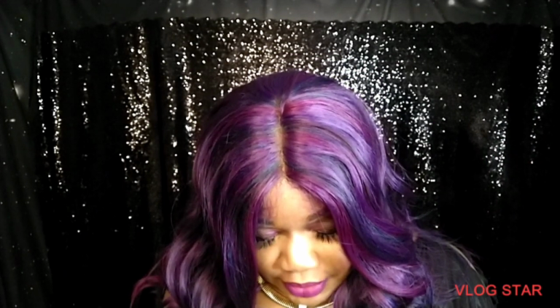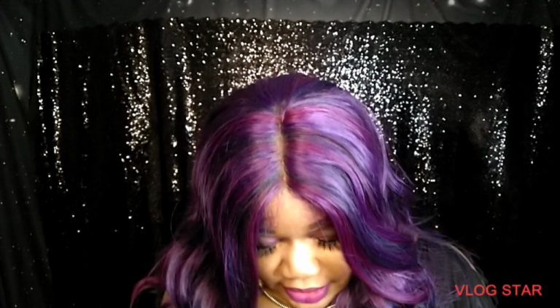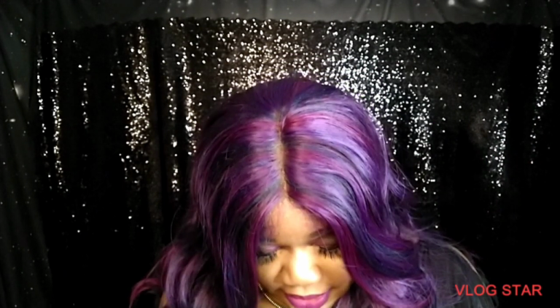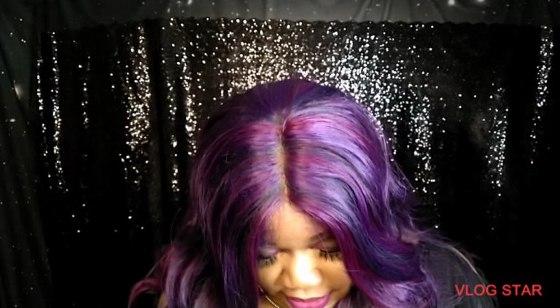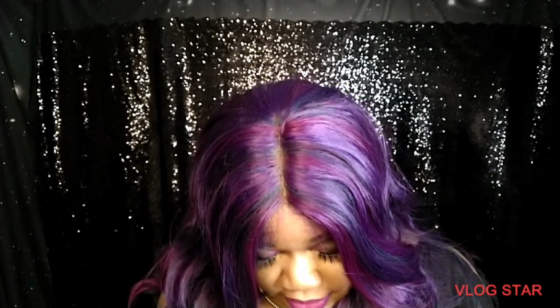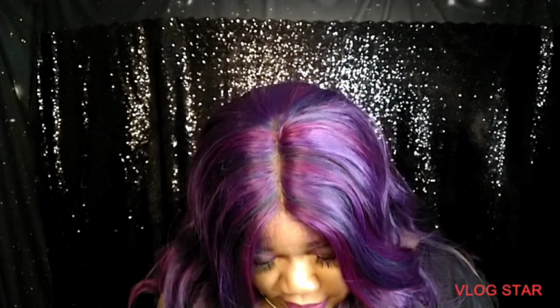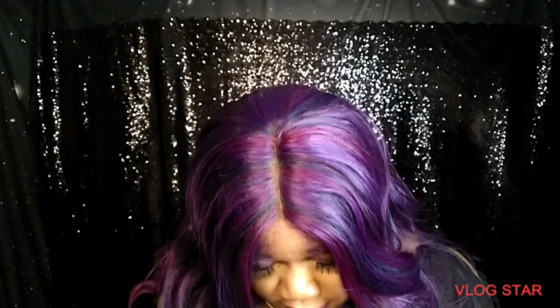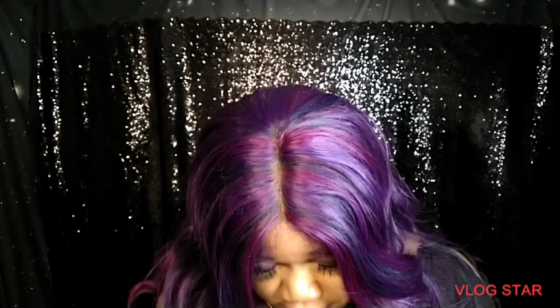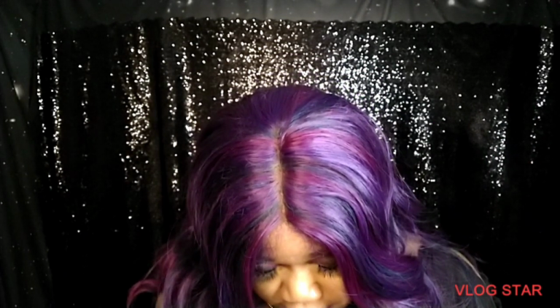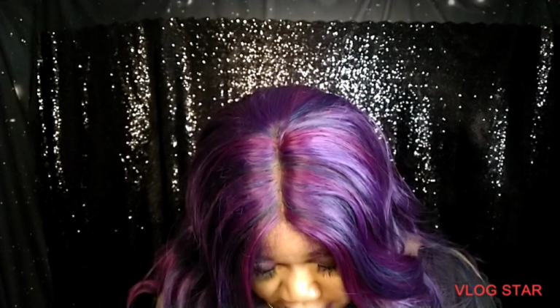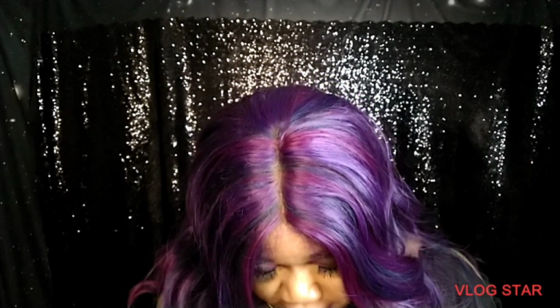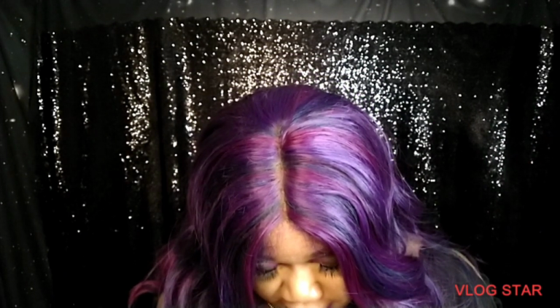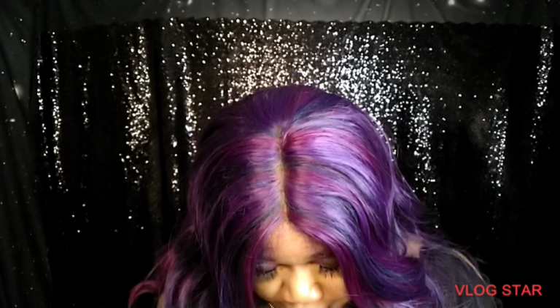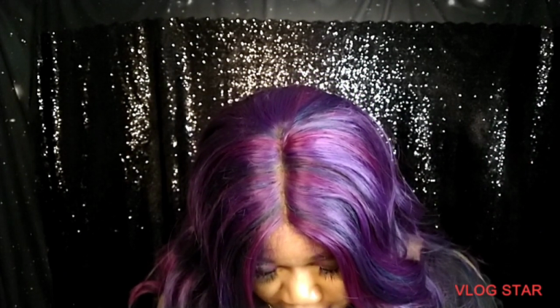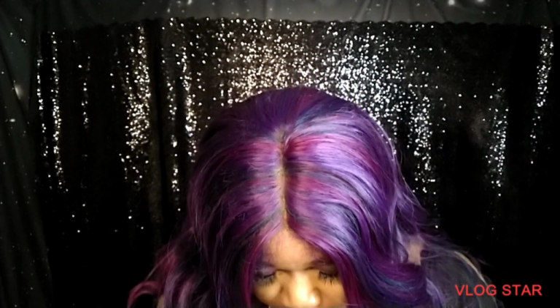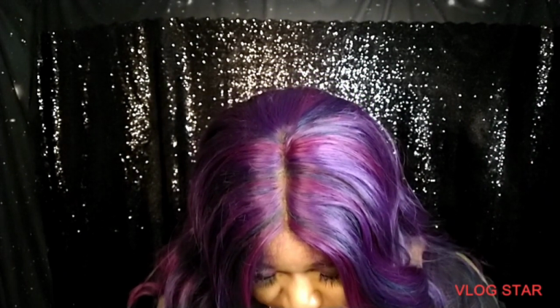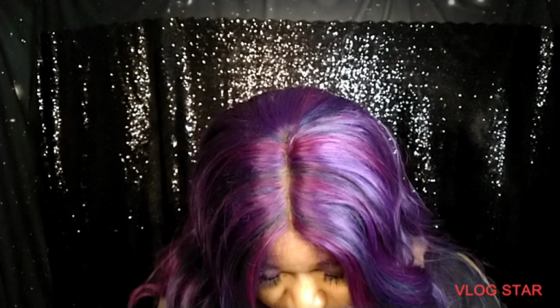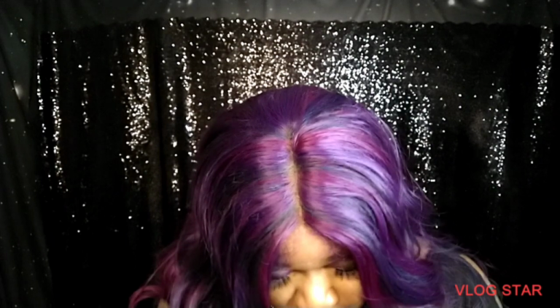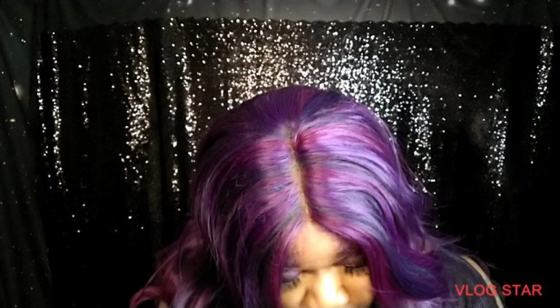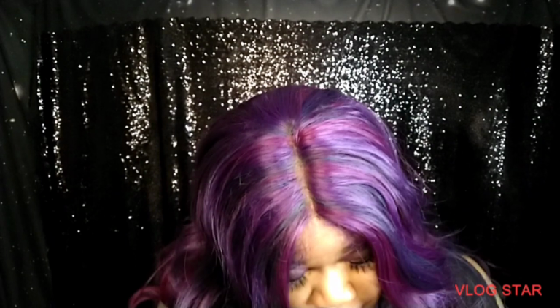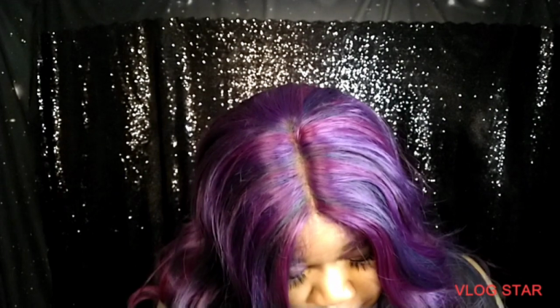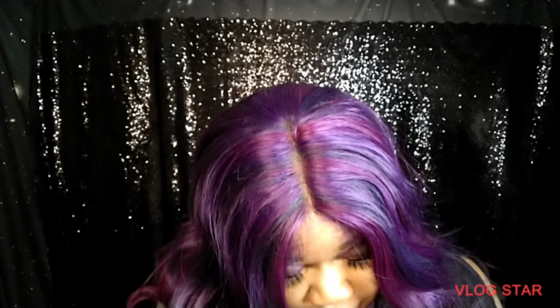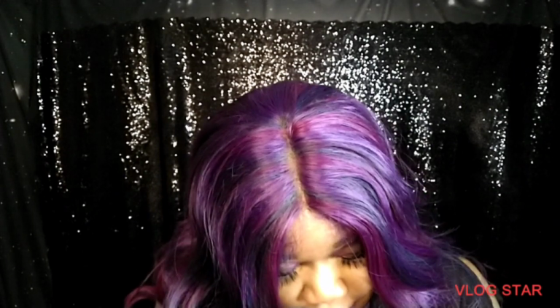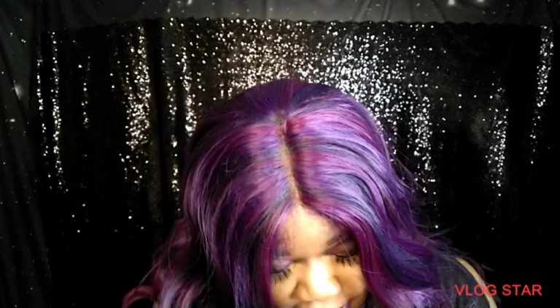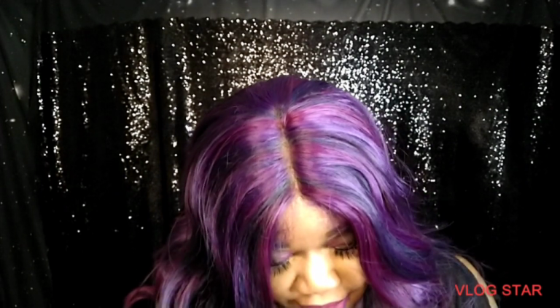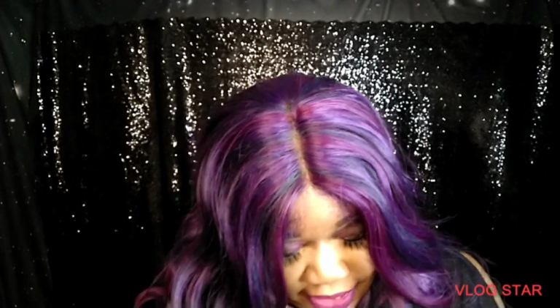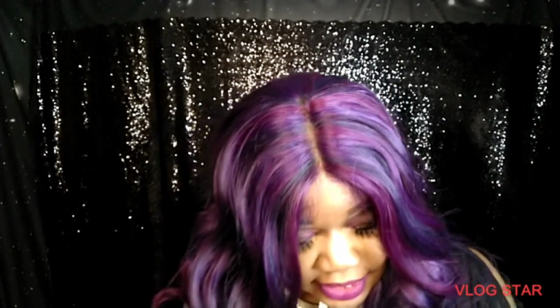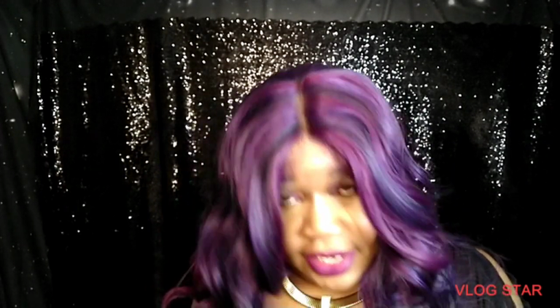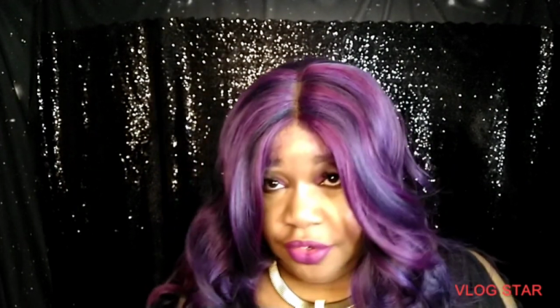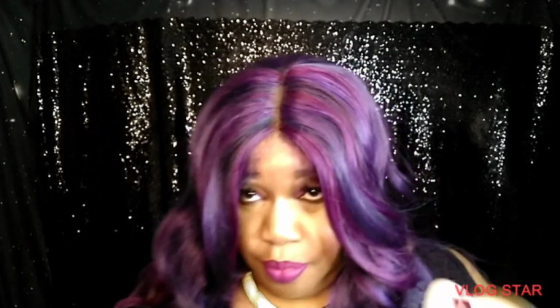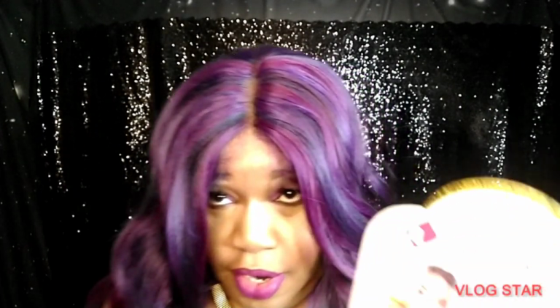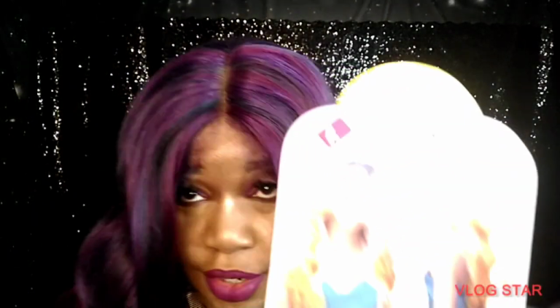Baby hair. Heat resistant — it doesn't say up to how much, y'all. Cut the red colors. Hand-tied natural part.